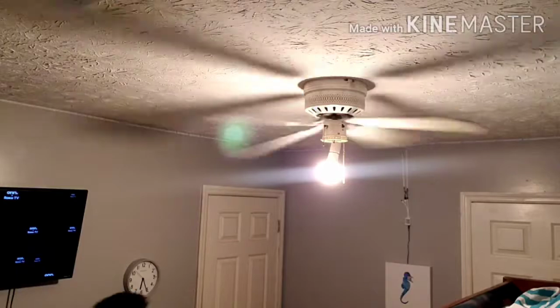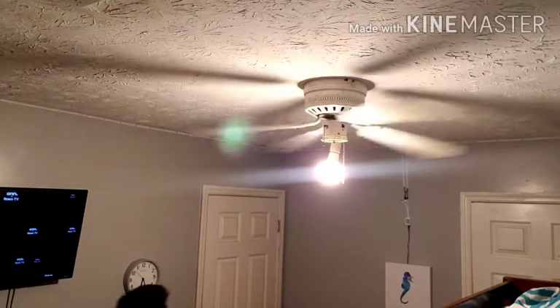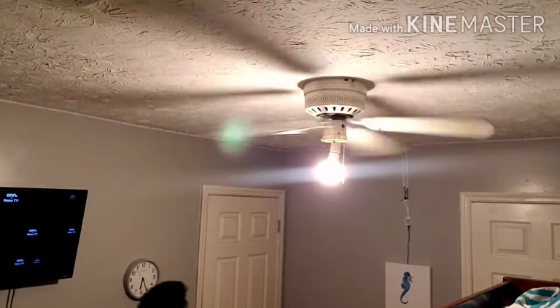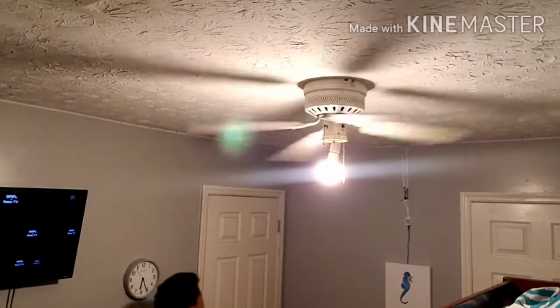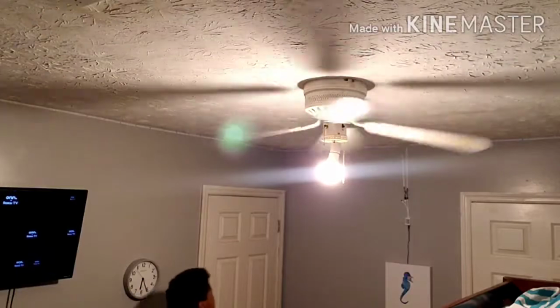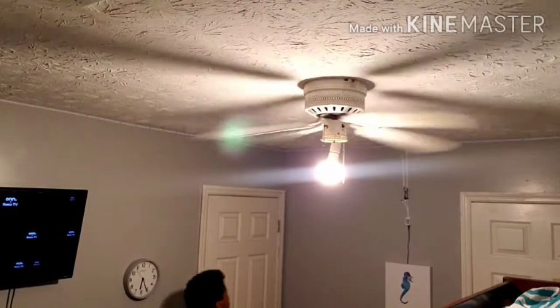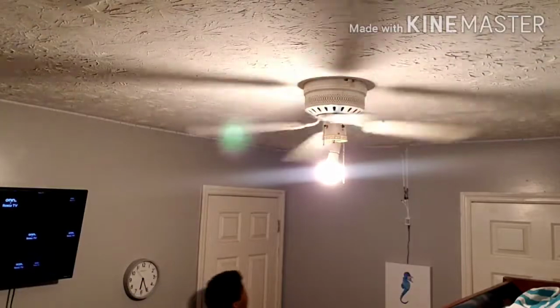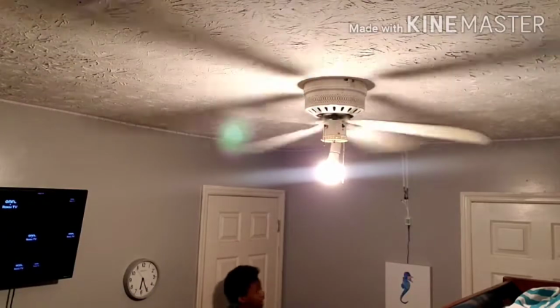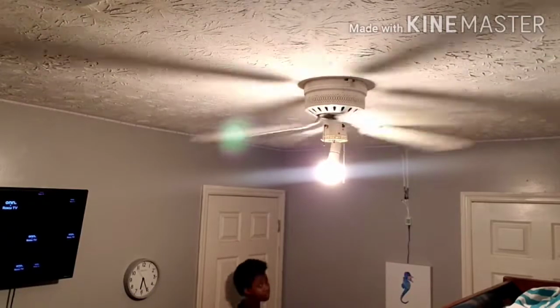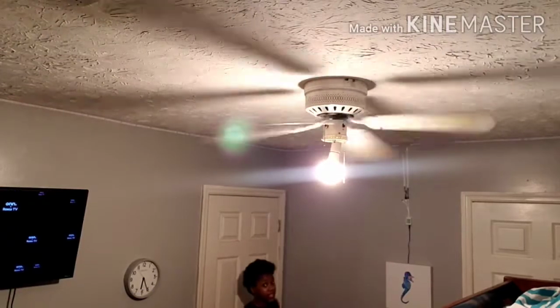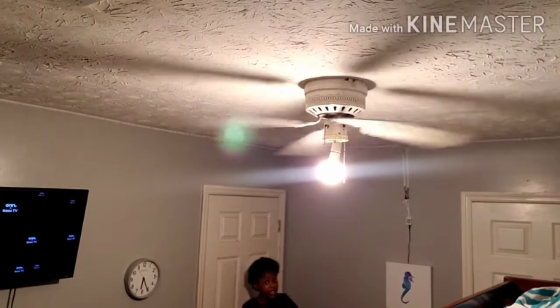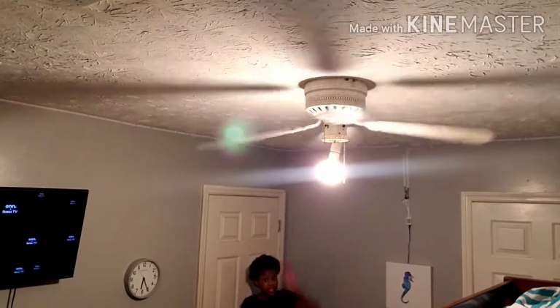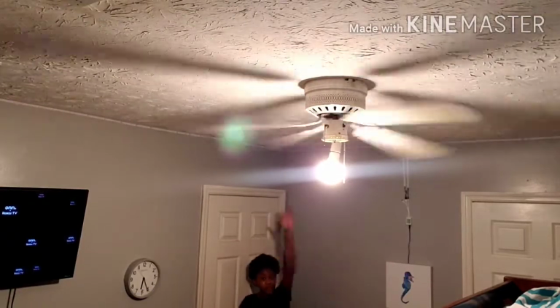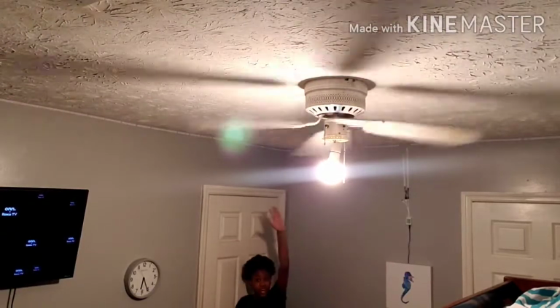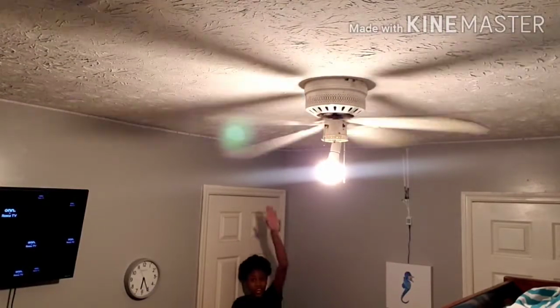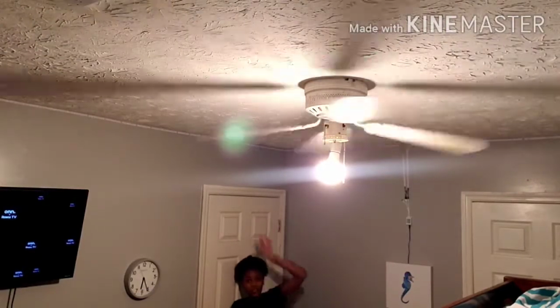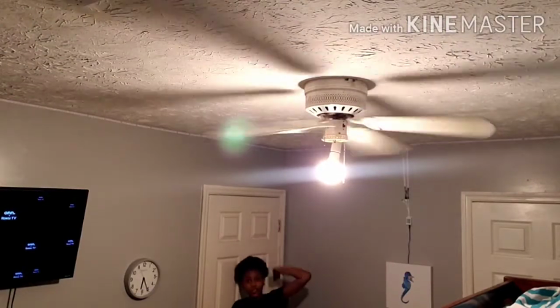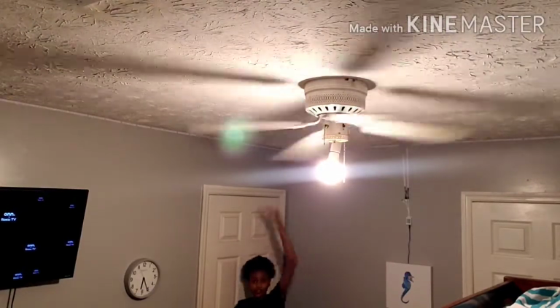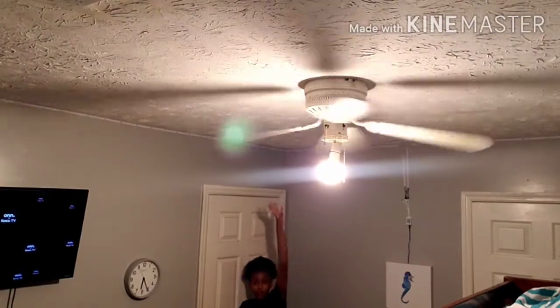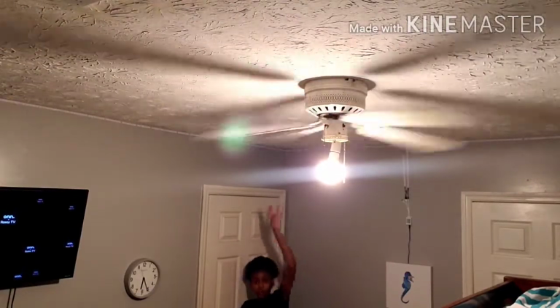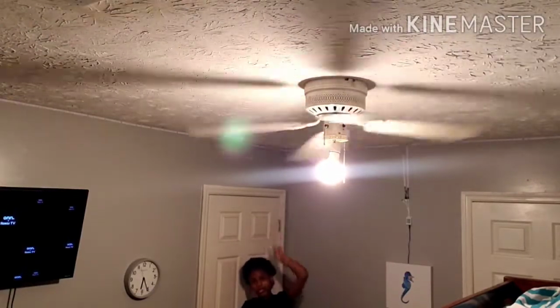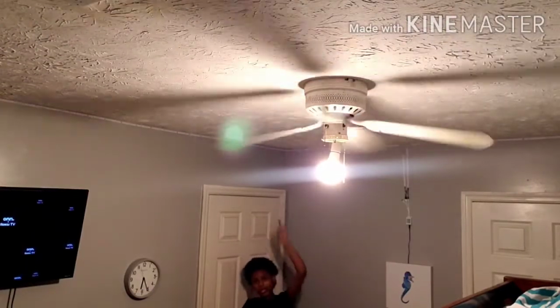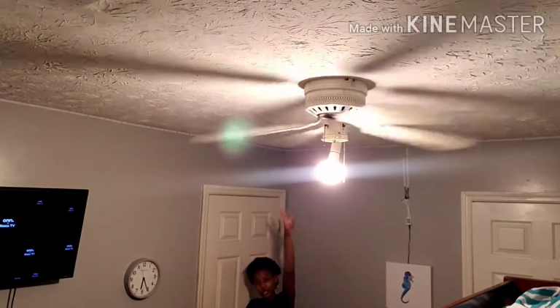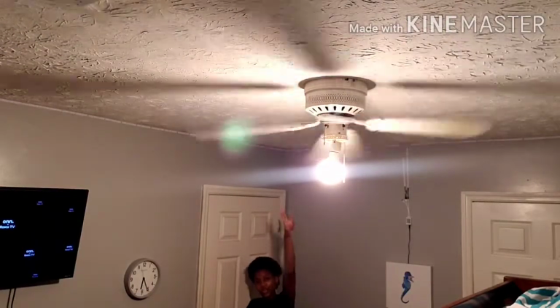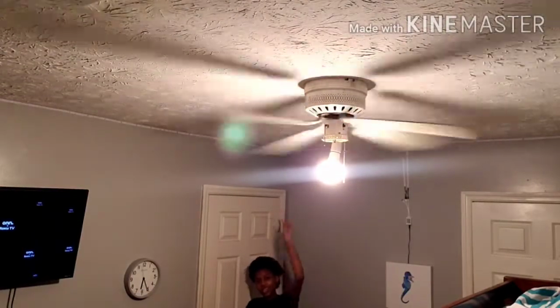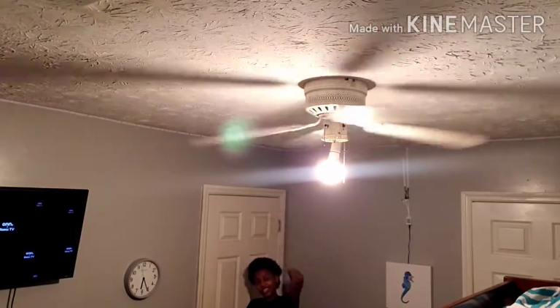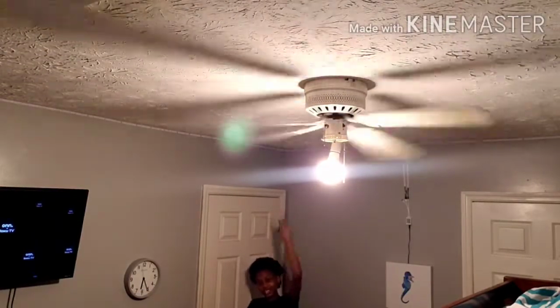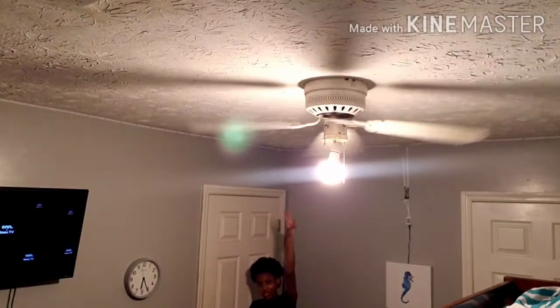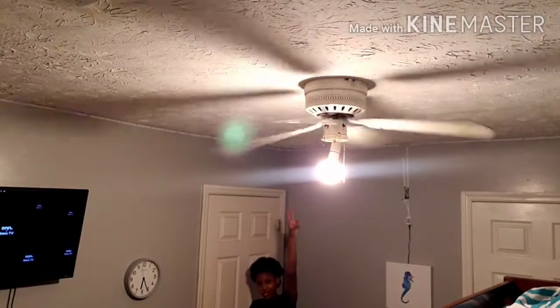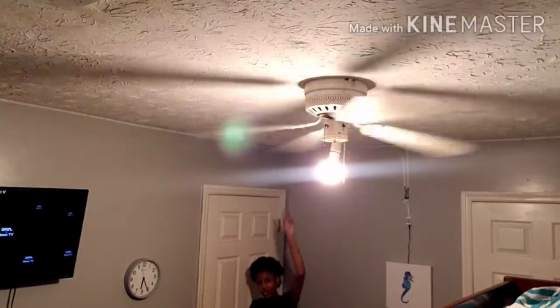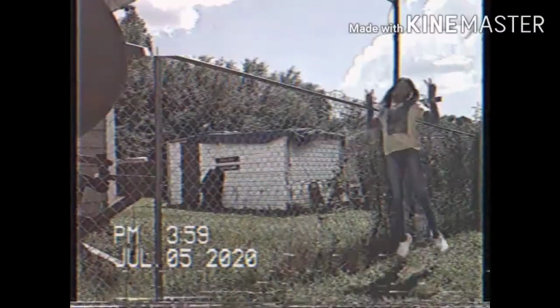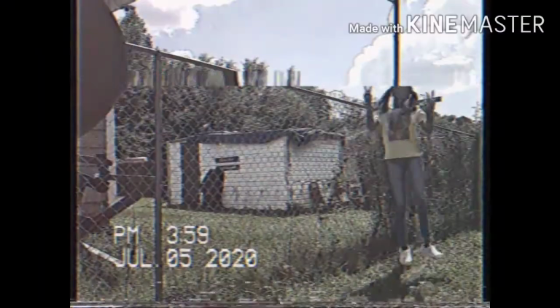We're about to do the final test in 5, 4, 3, 2, 1.